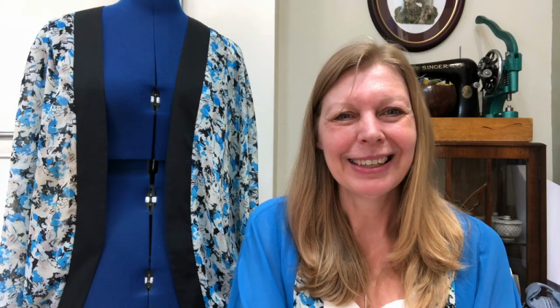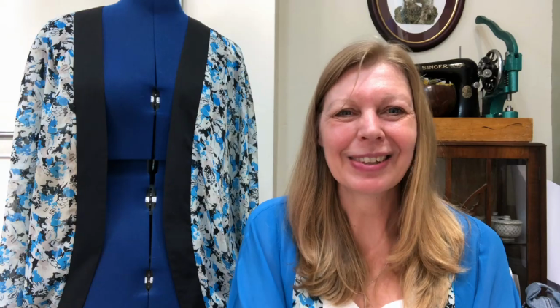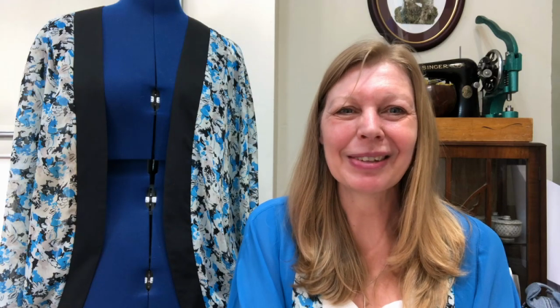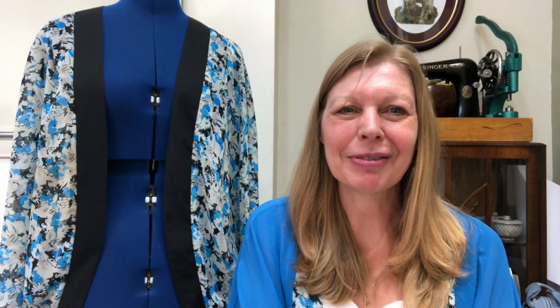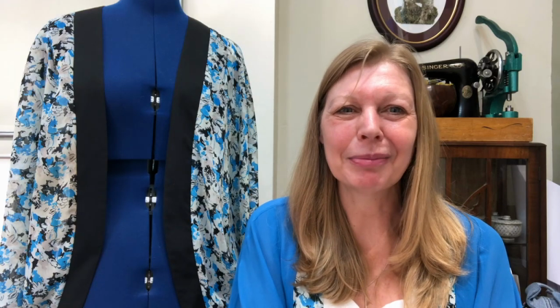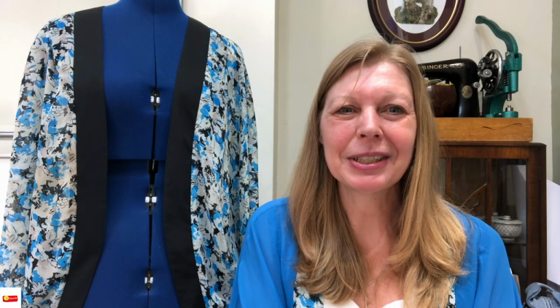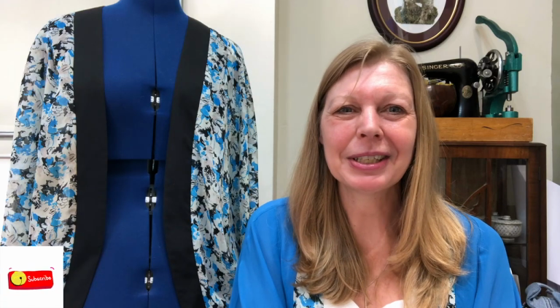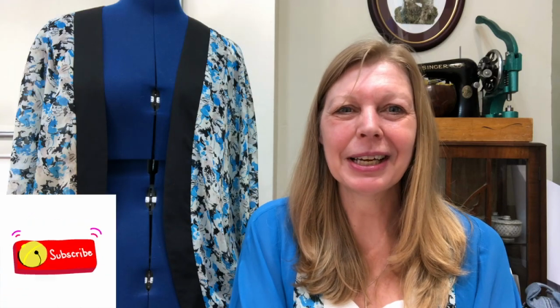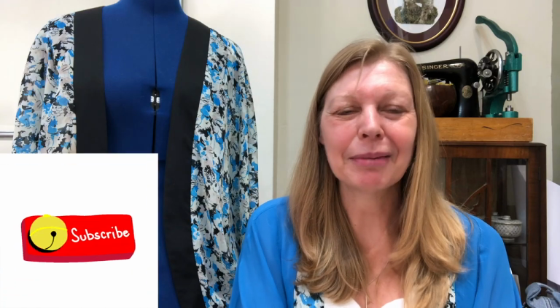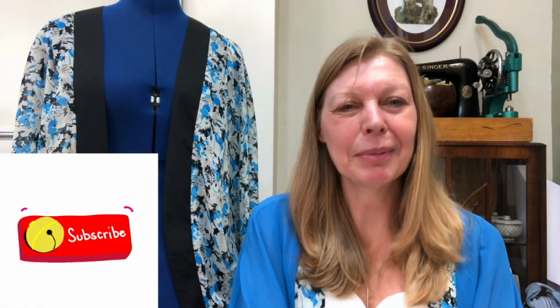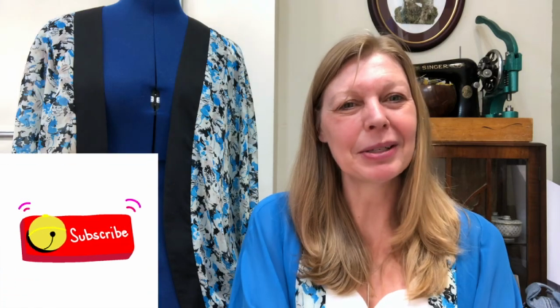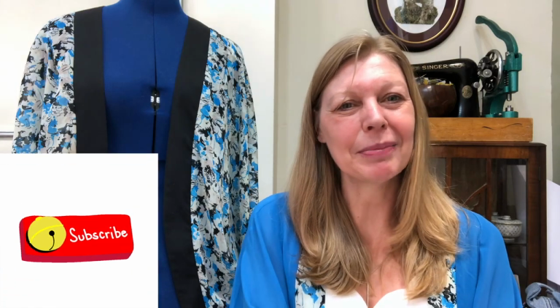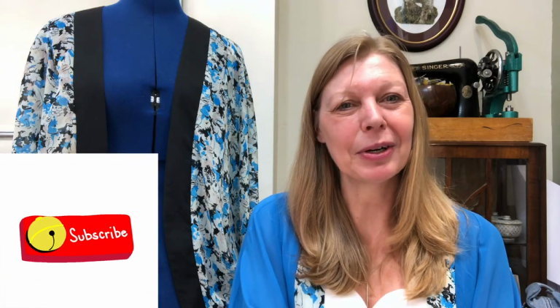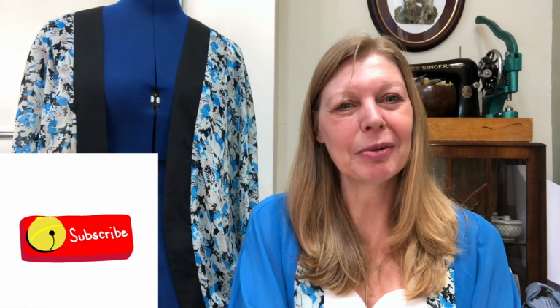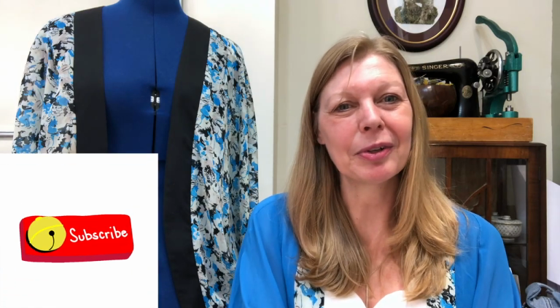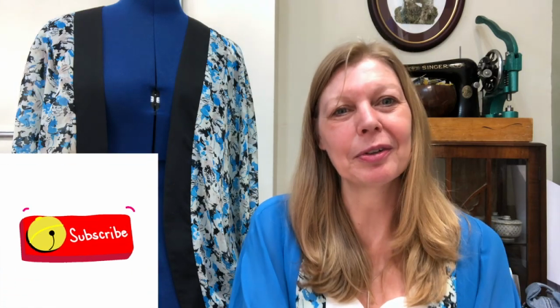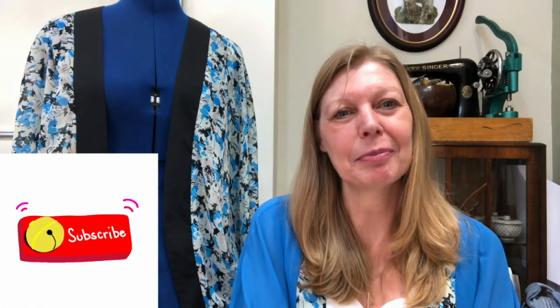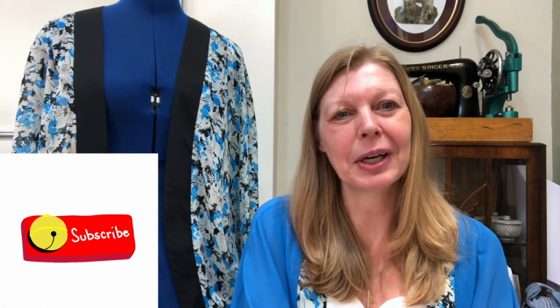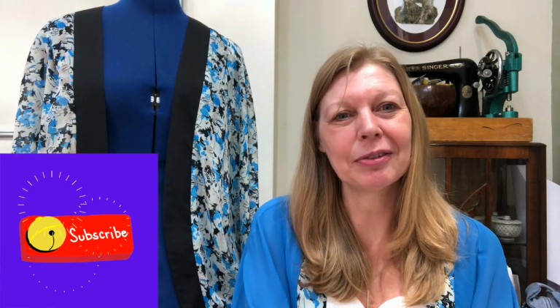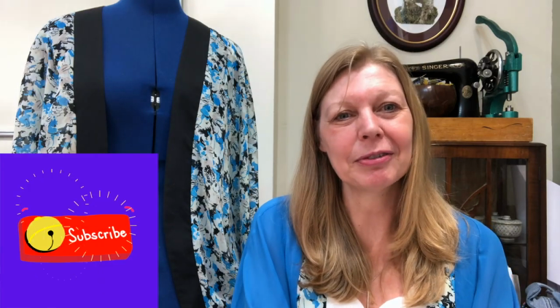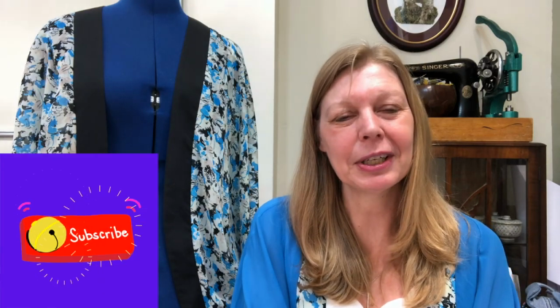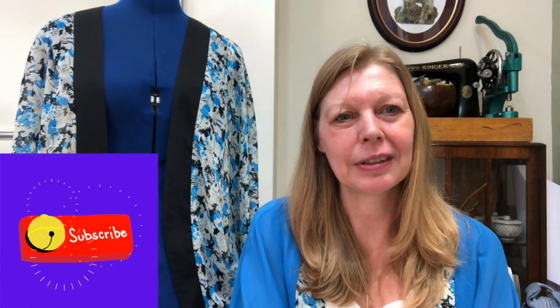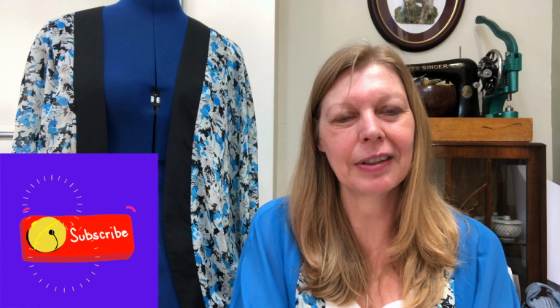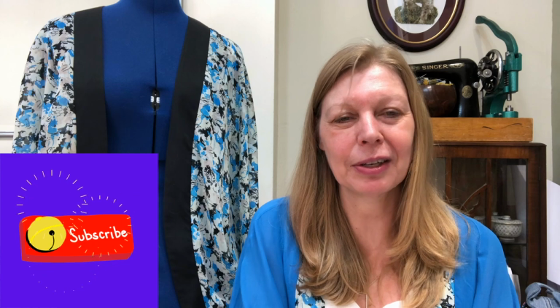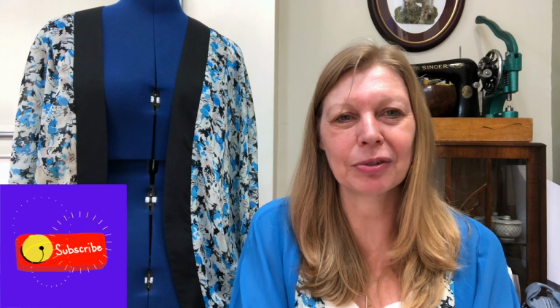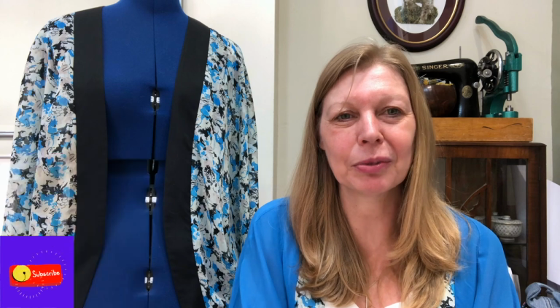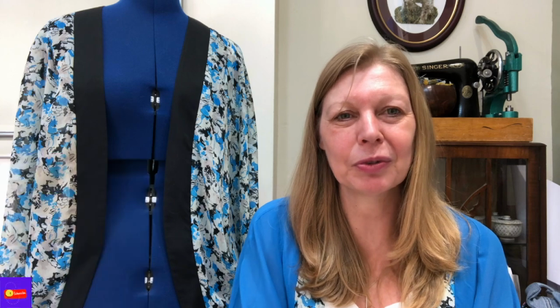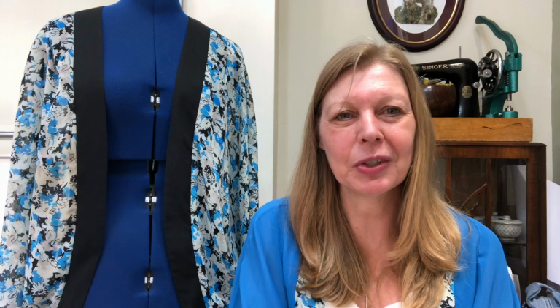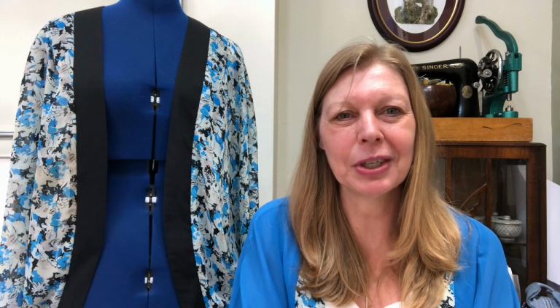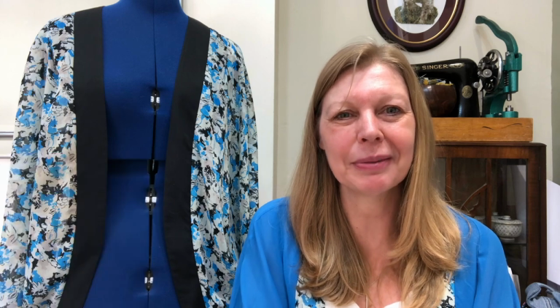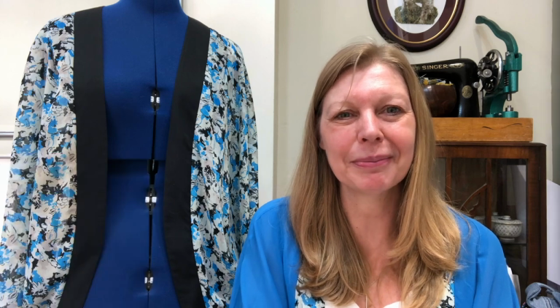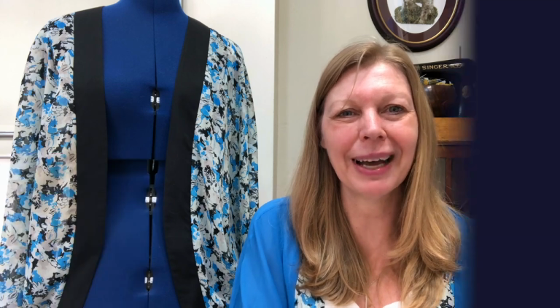That's it from me today. I'll be back tomorrow with another prize reveal. Thank you so much for watching. Bye!